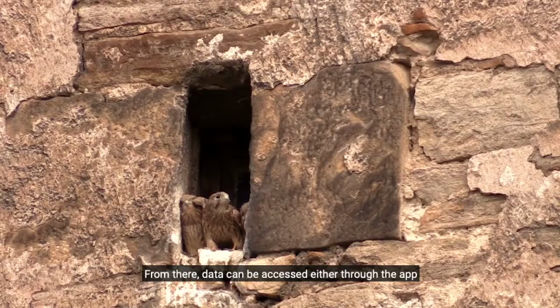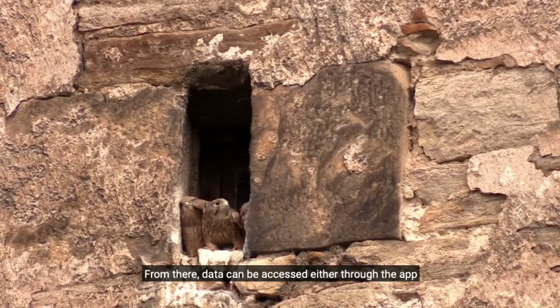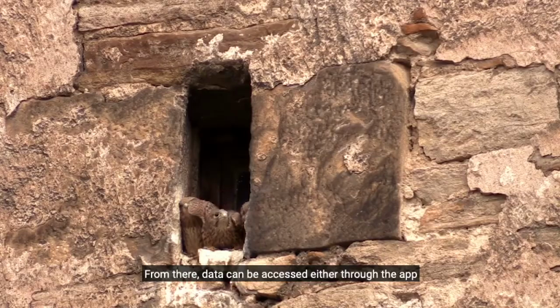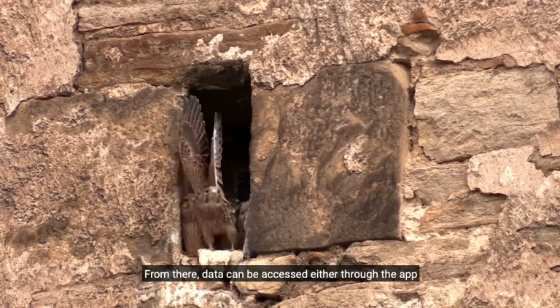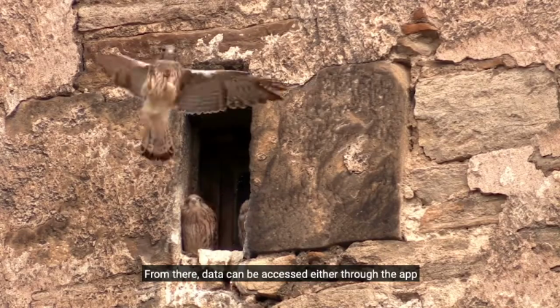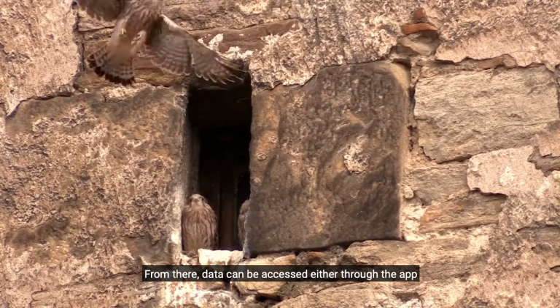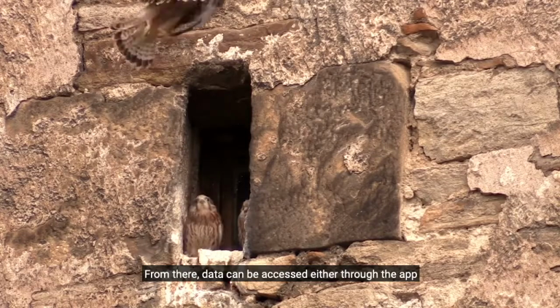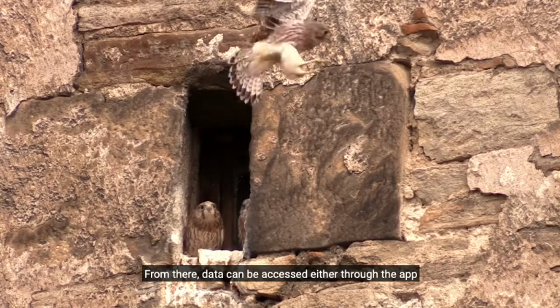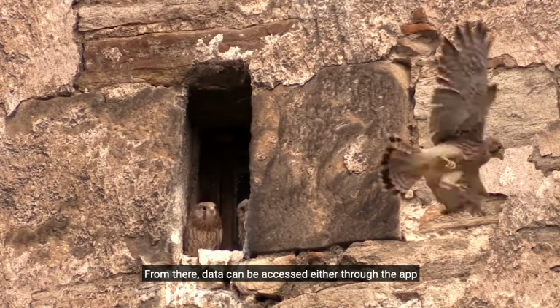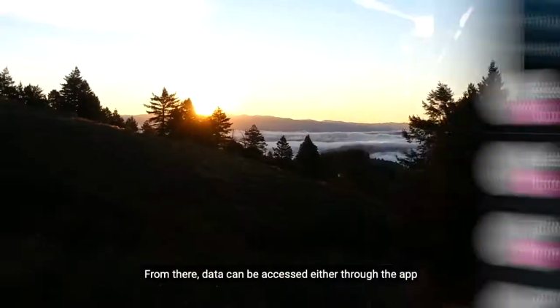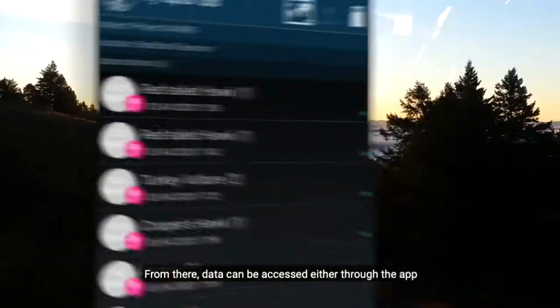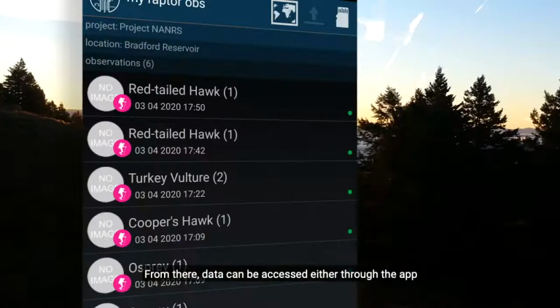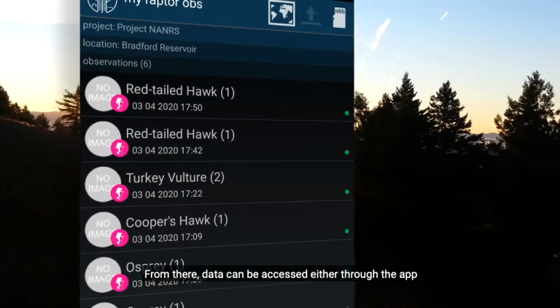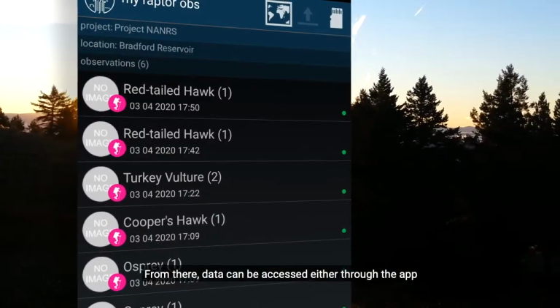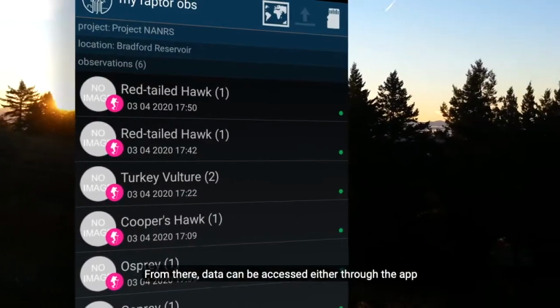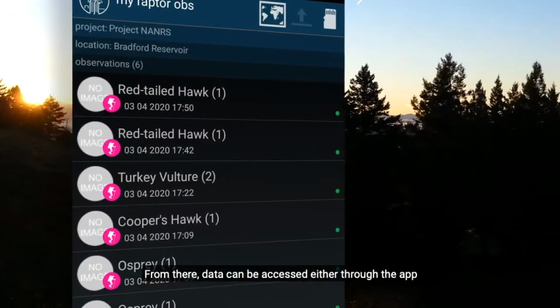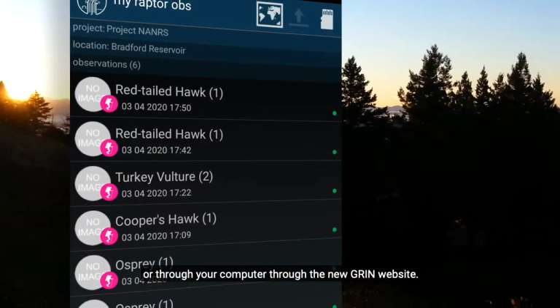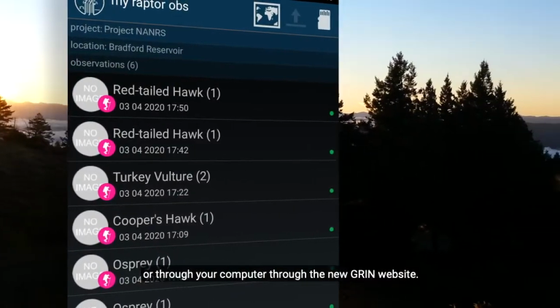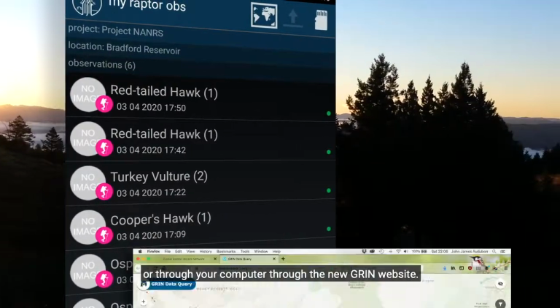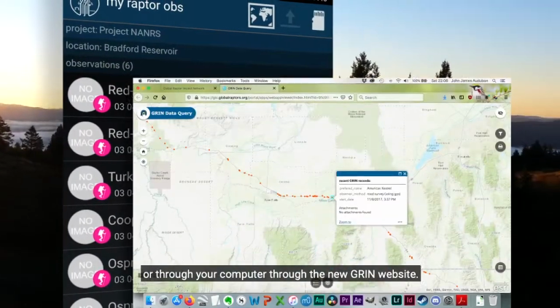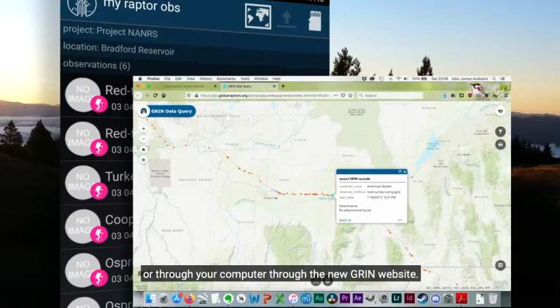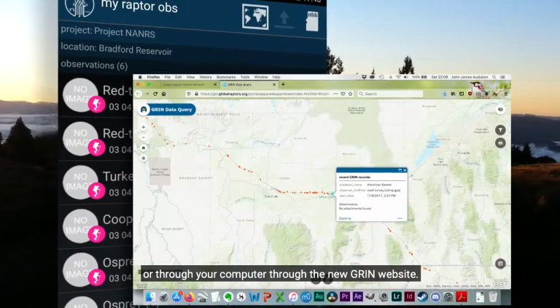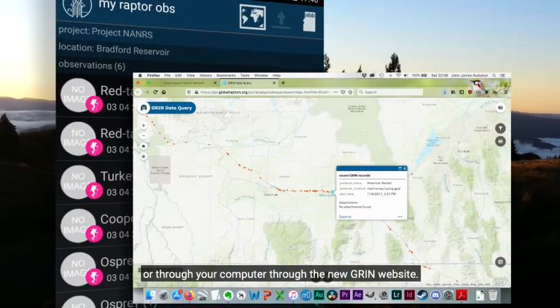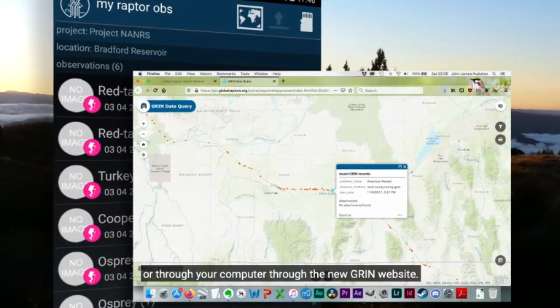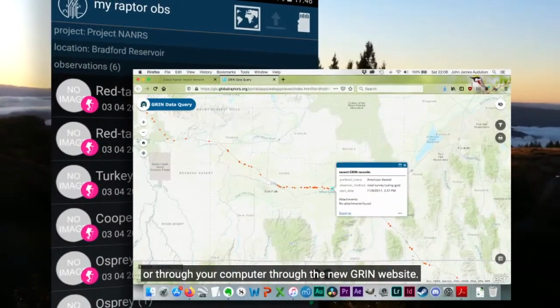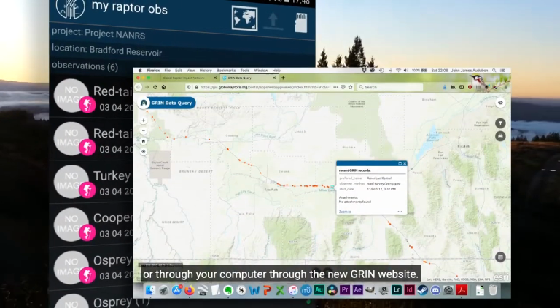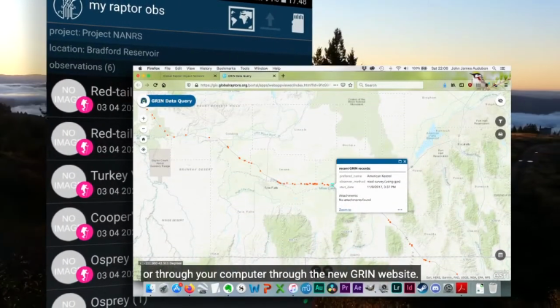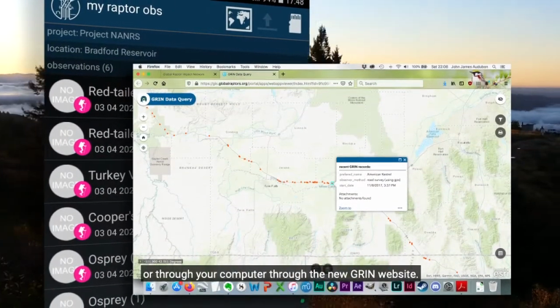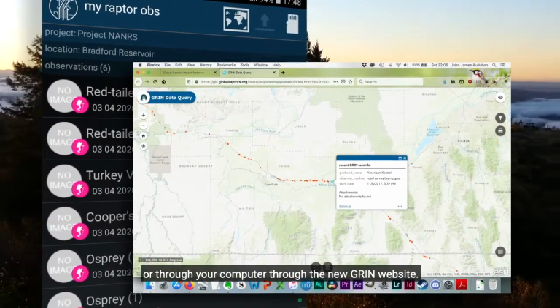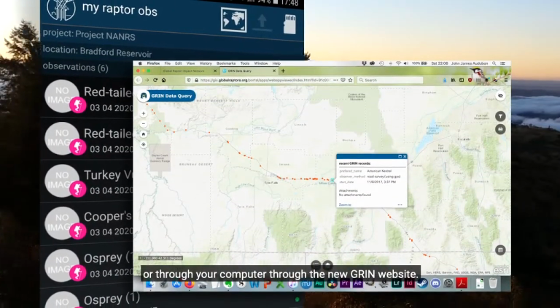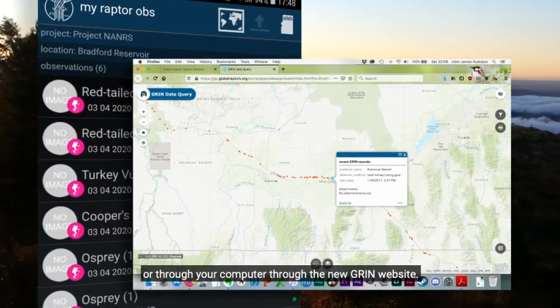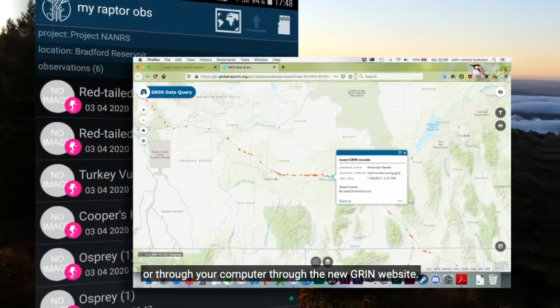From there, data can be accessed either through the app or through your computer, through the new GRIN website.